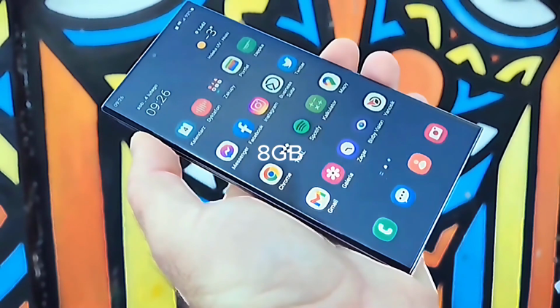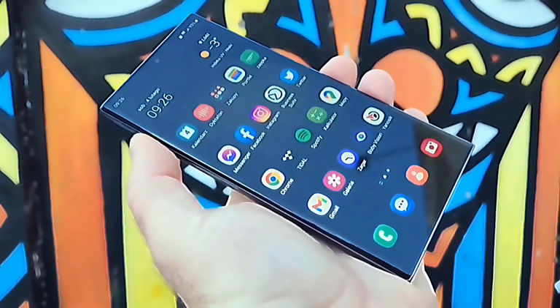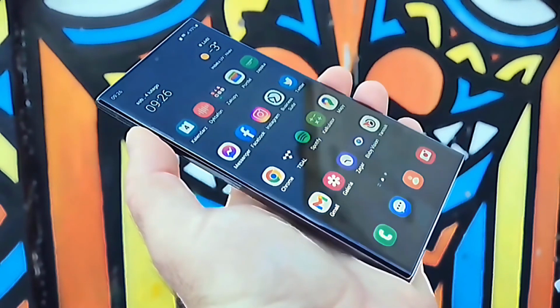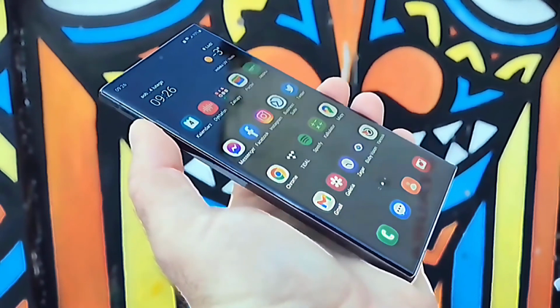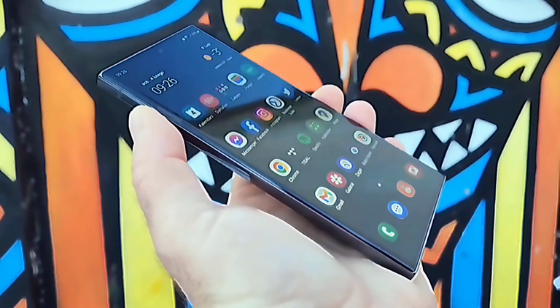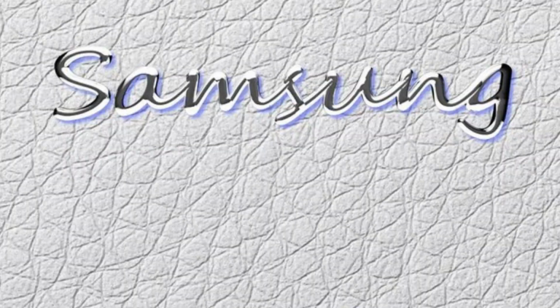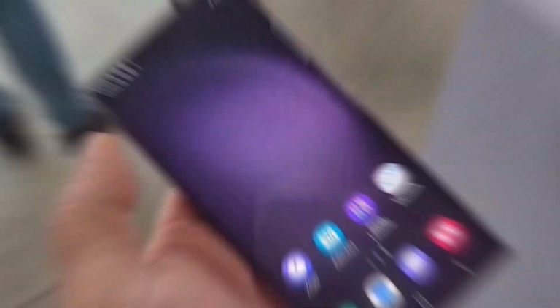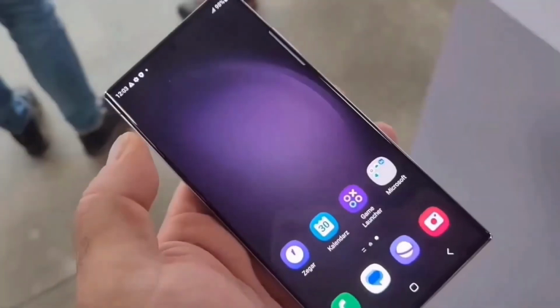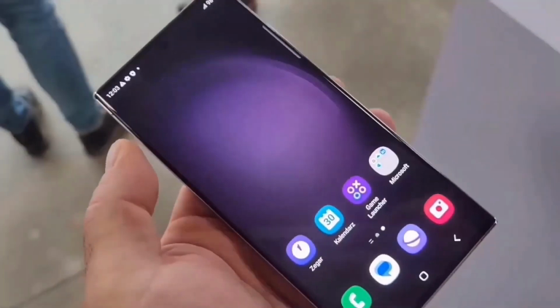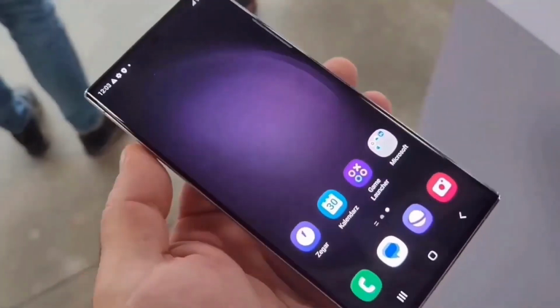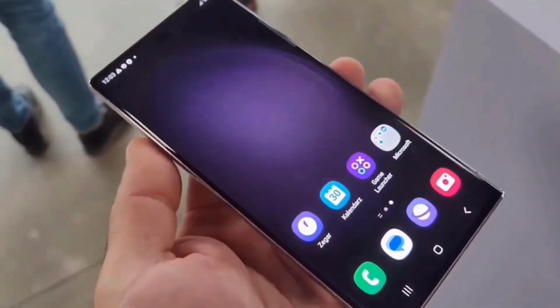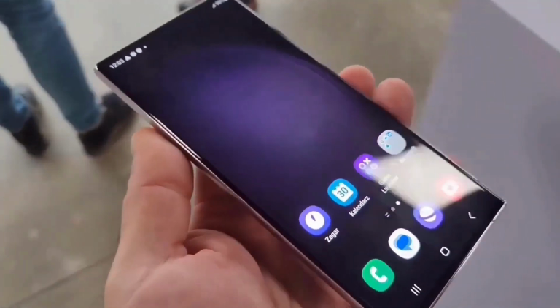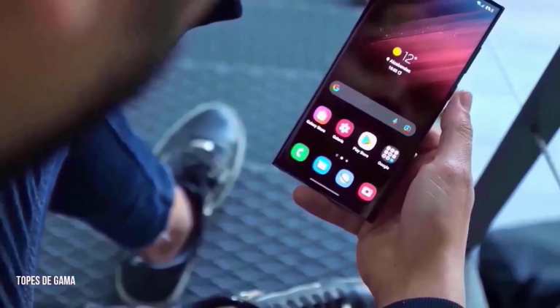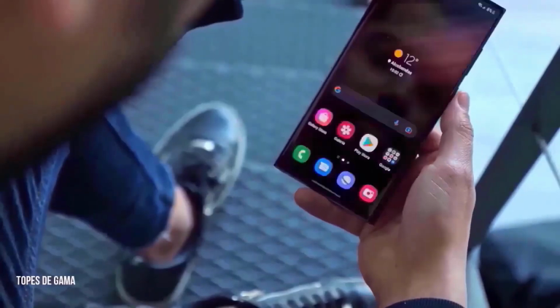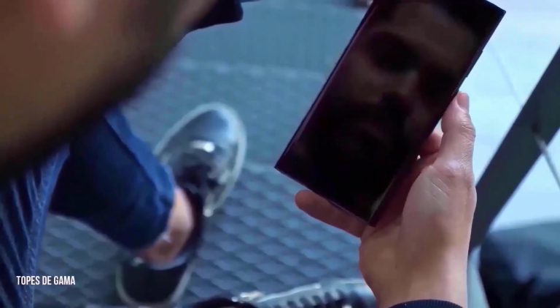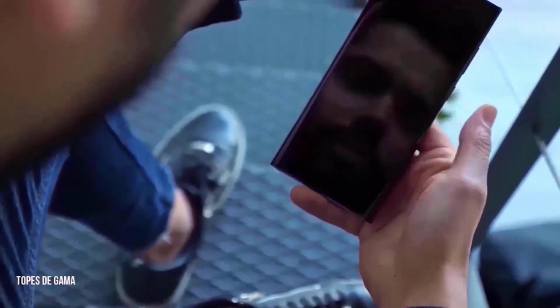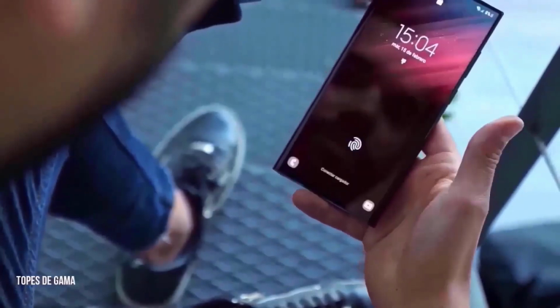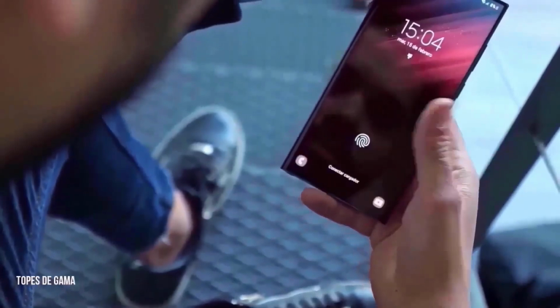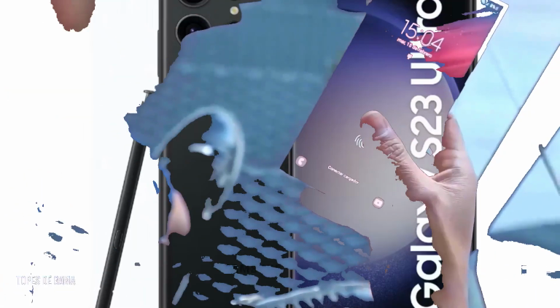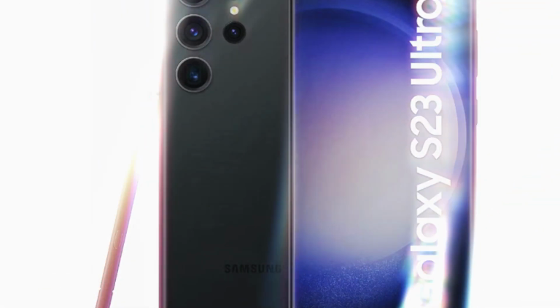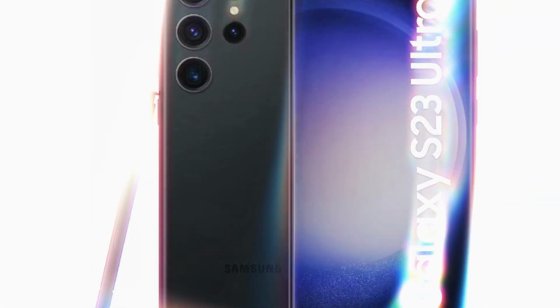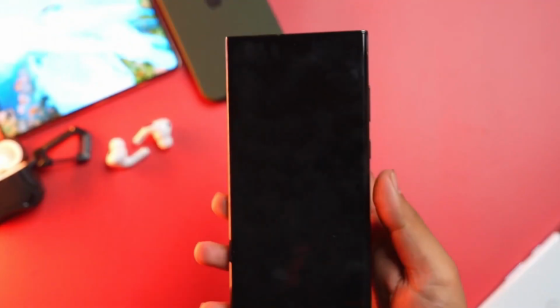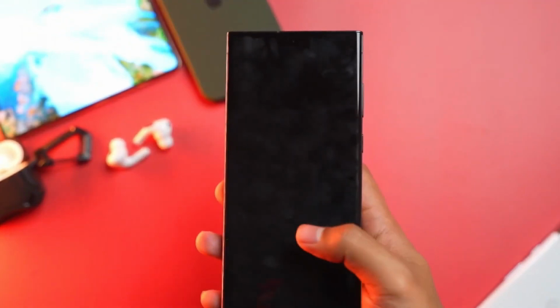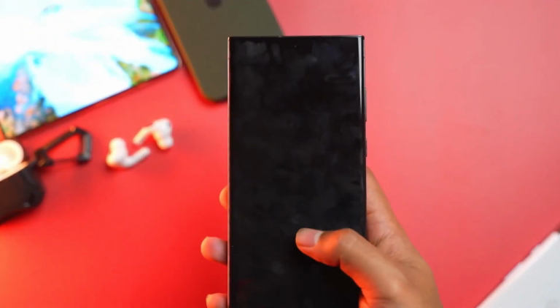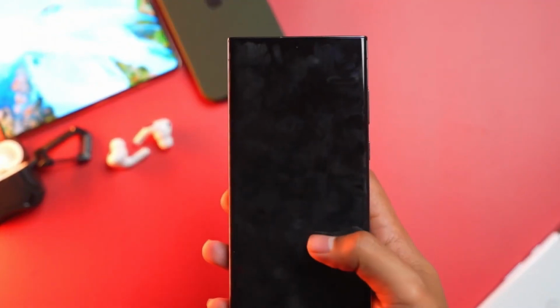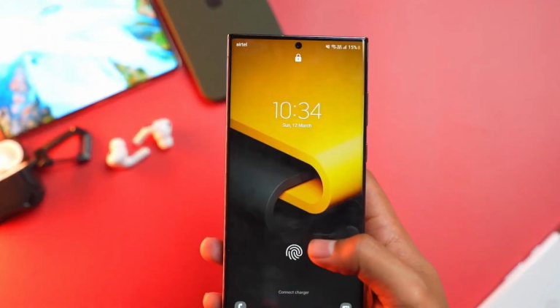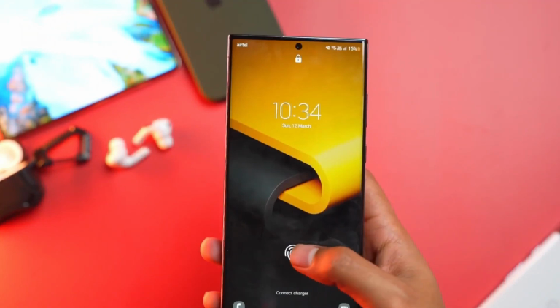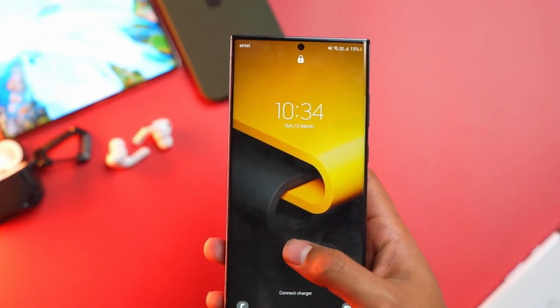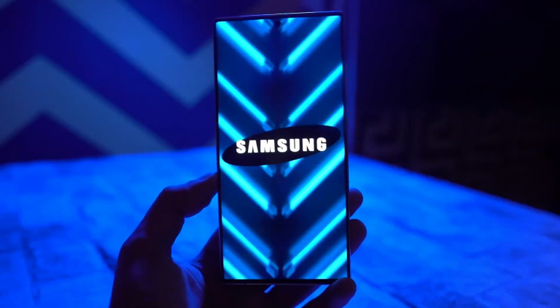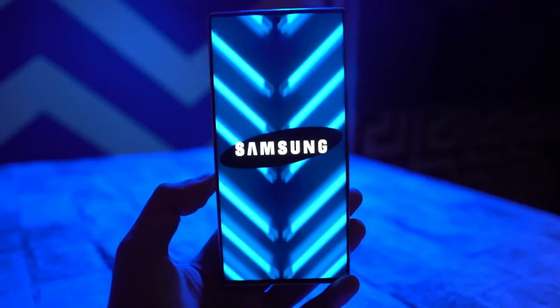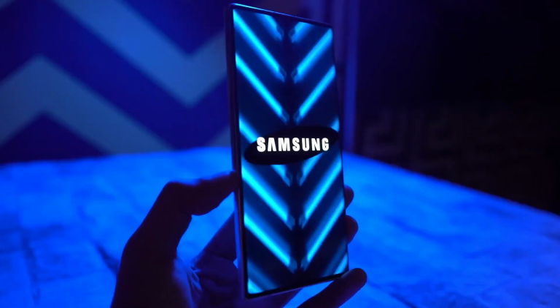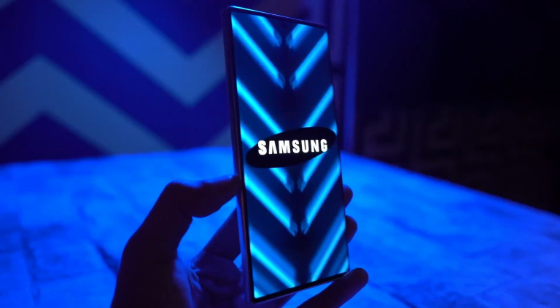Samsung is offering a 25% discount on the S23 Ultra with an upgraded trade-in deal via the ShopSamsung app.